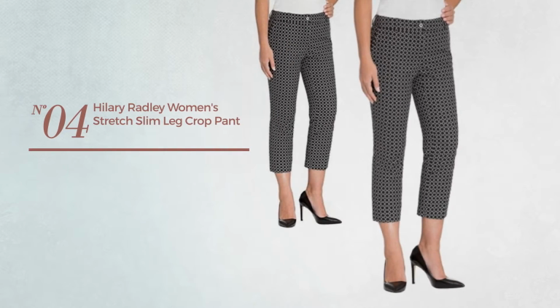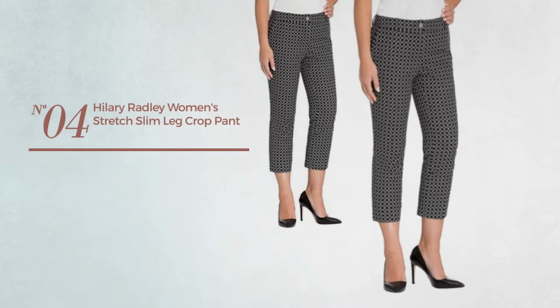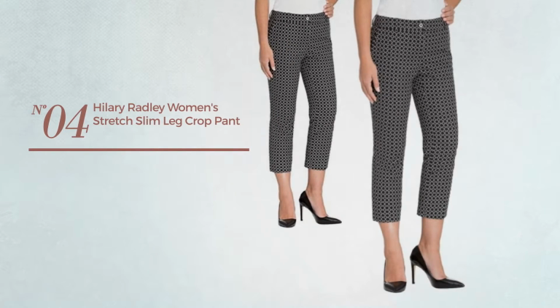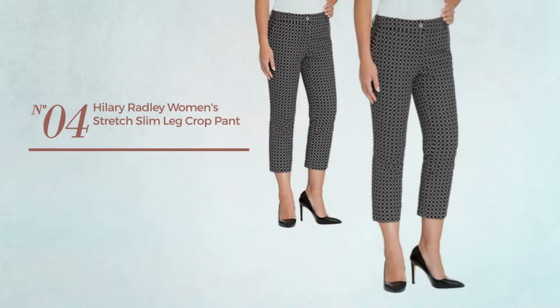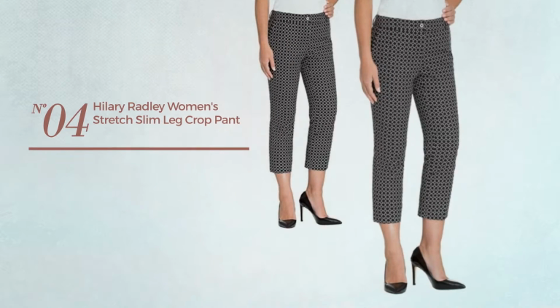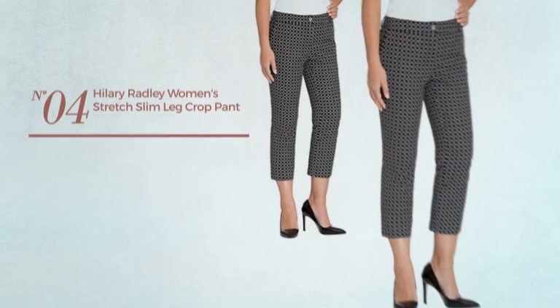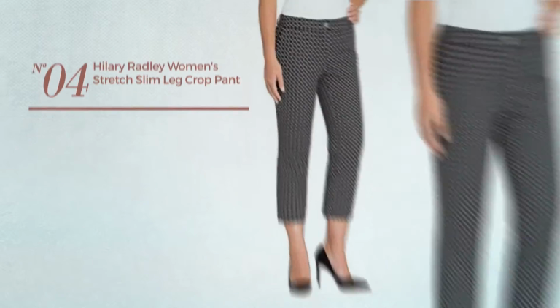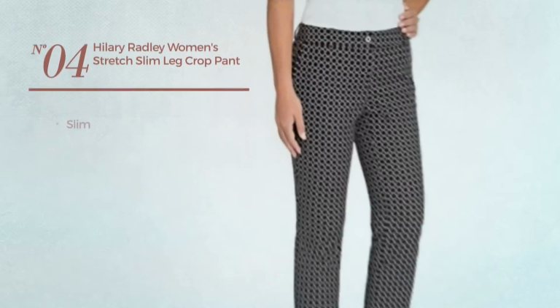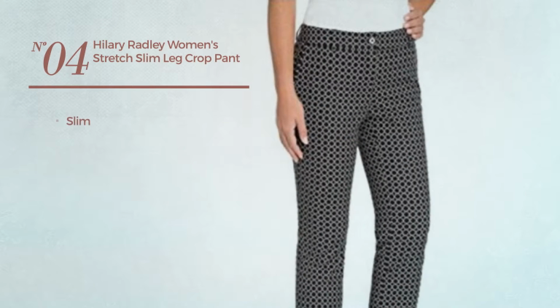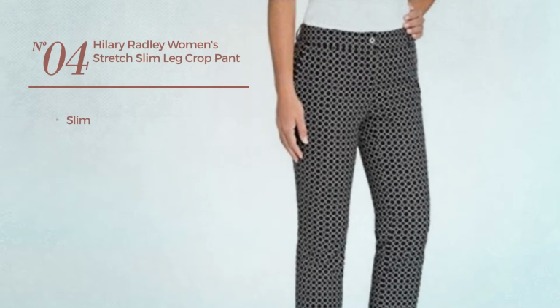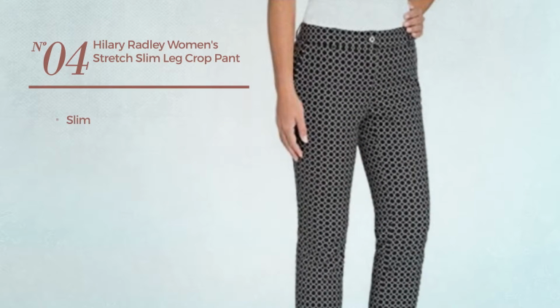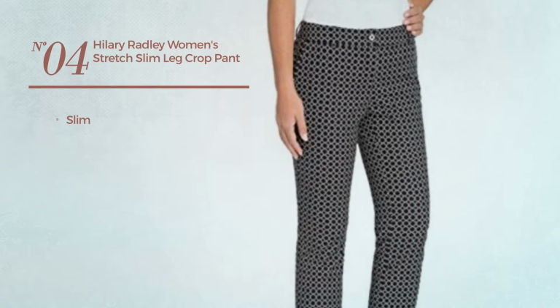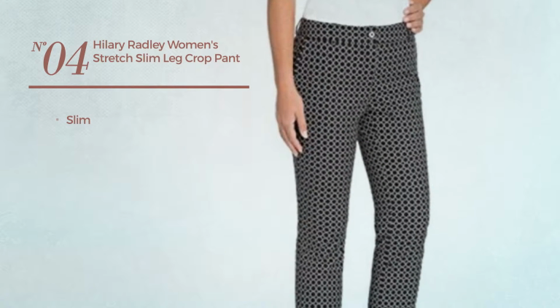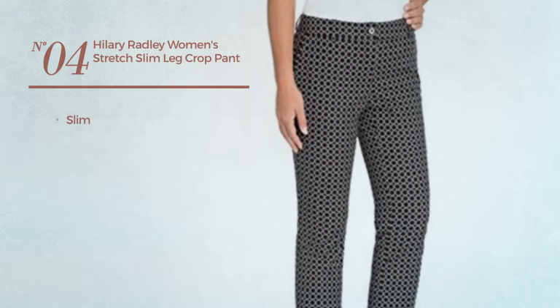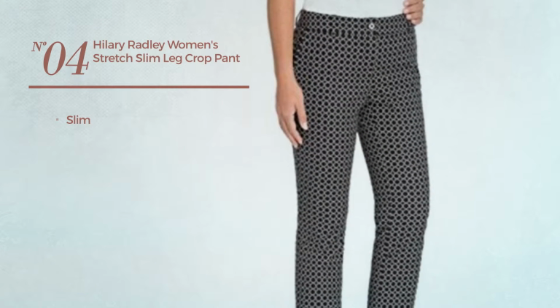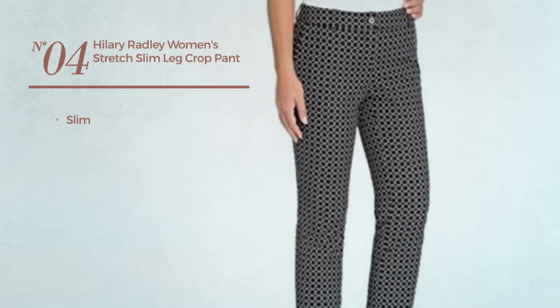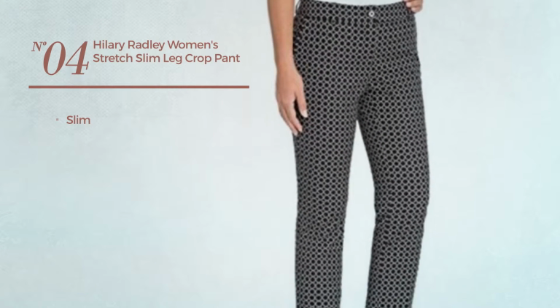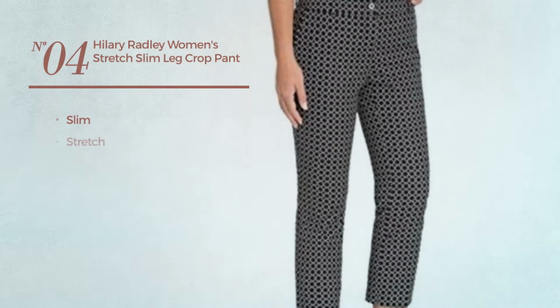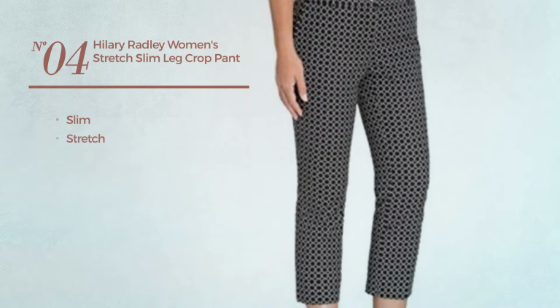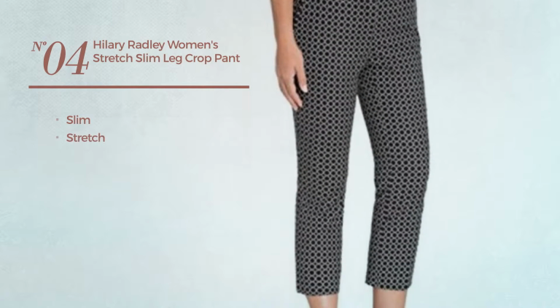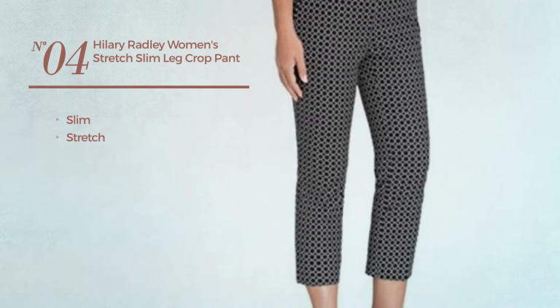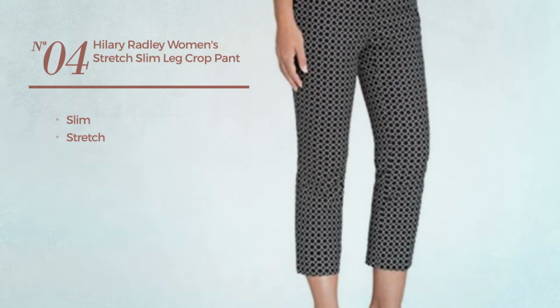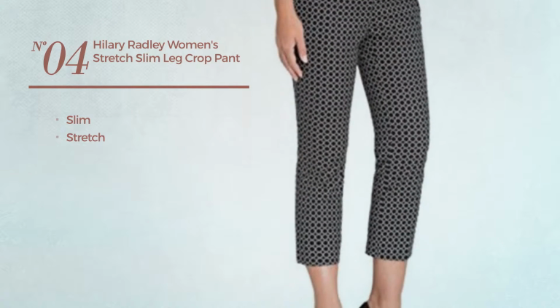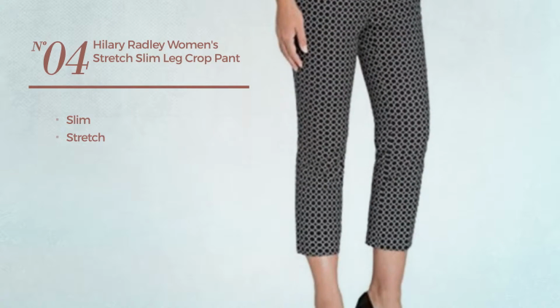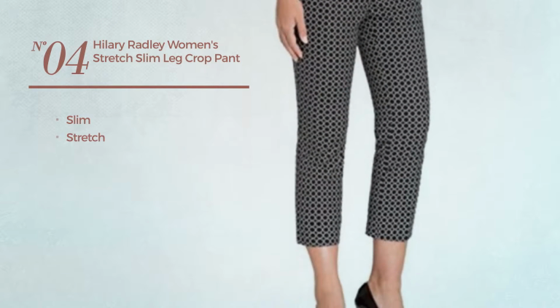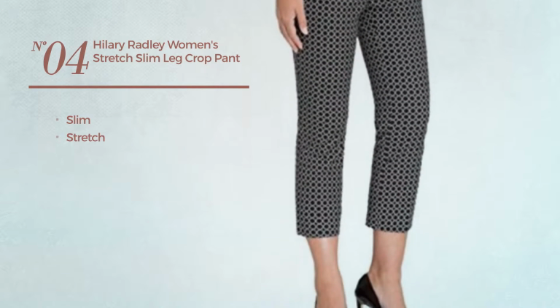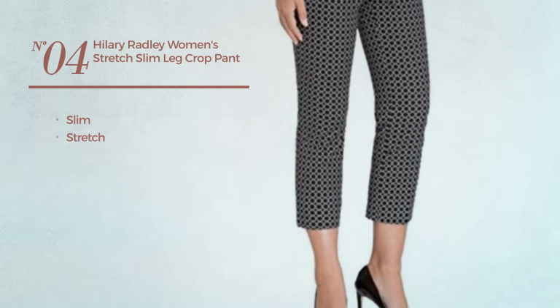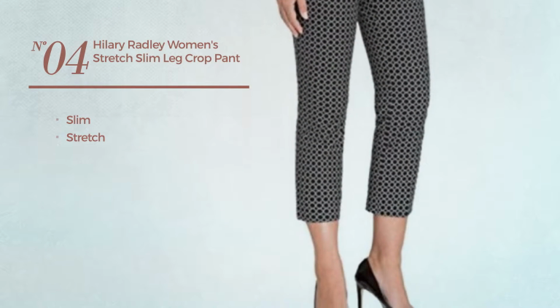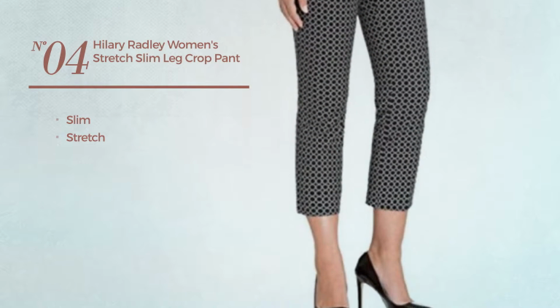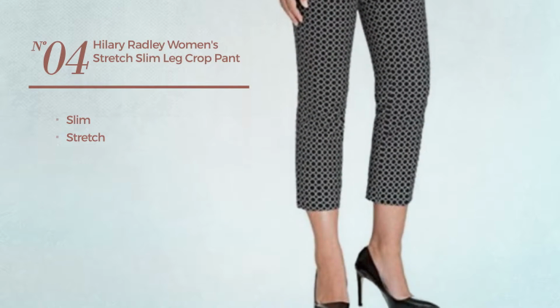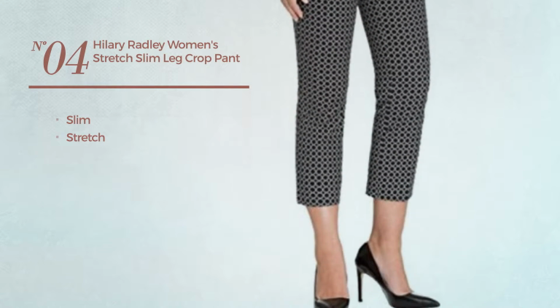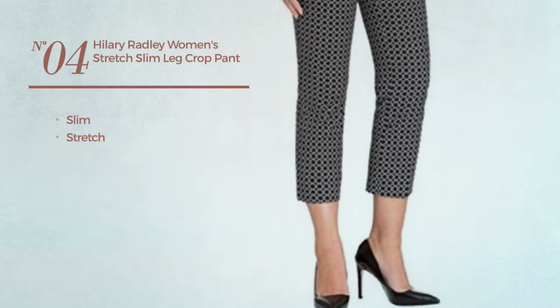Number 4. A slim garment, made of stretch material. Available in 5 colors.